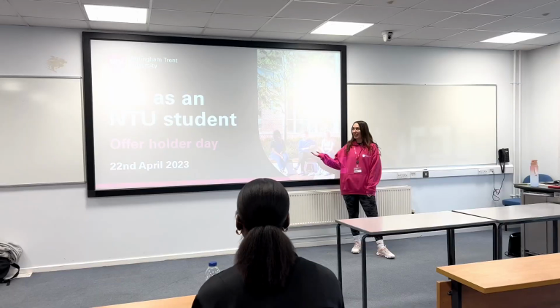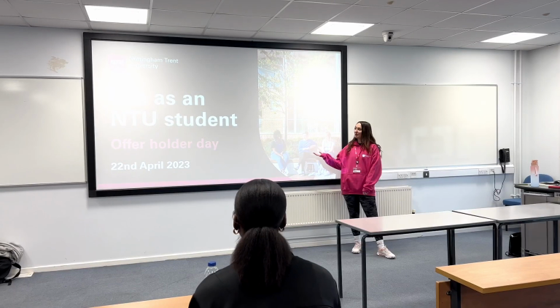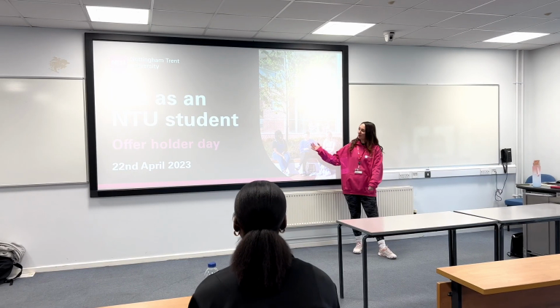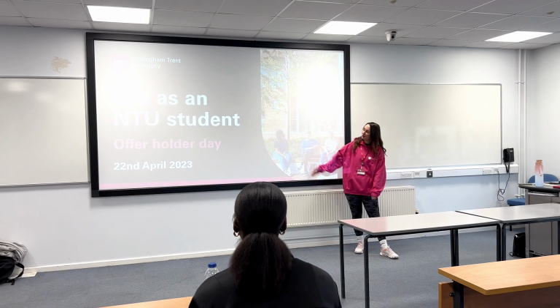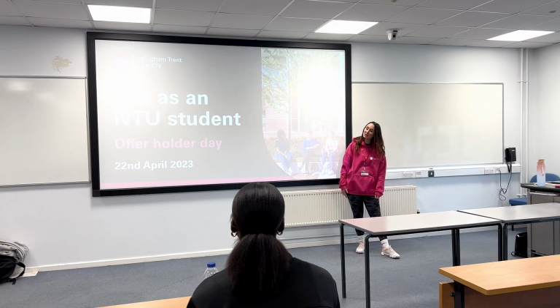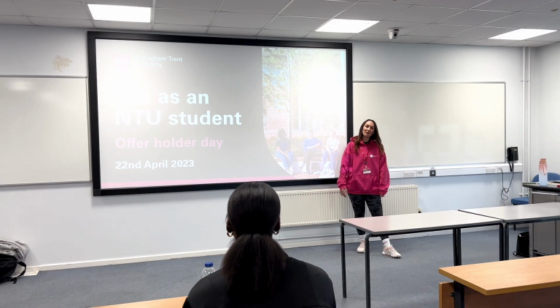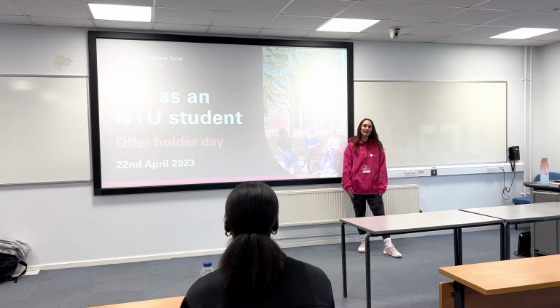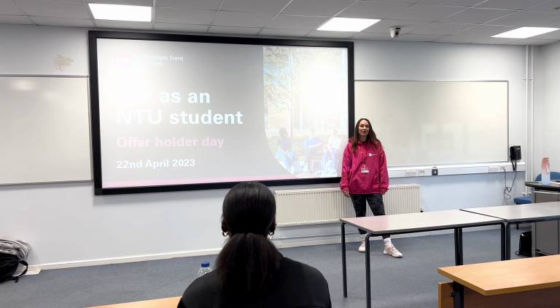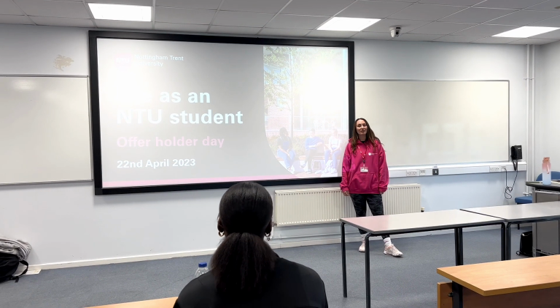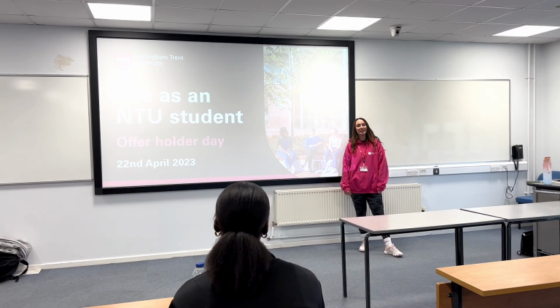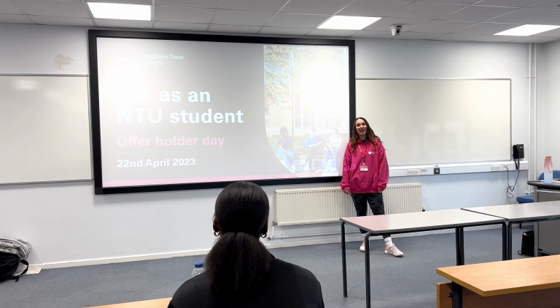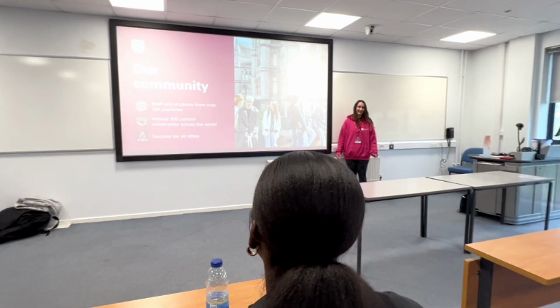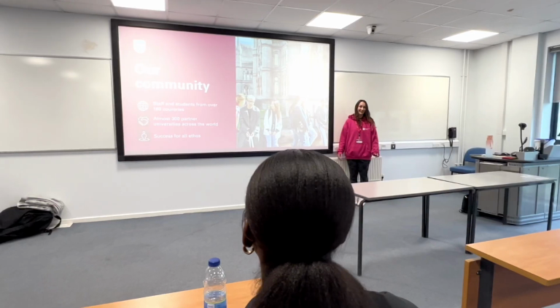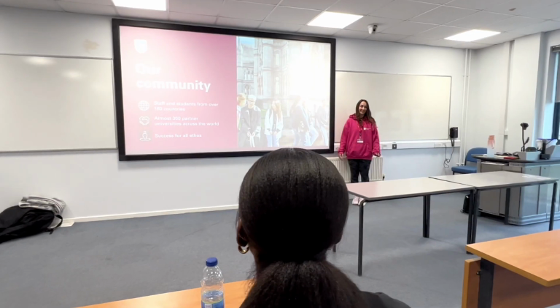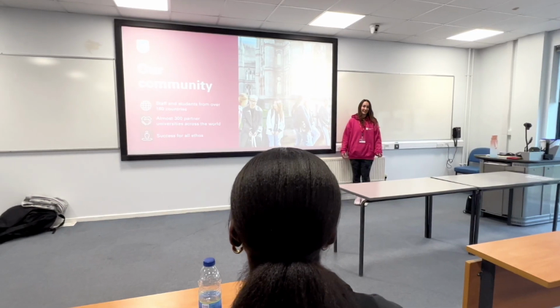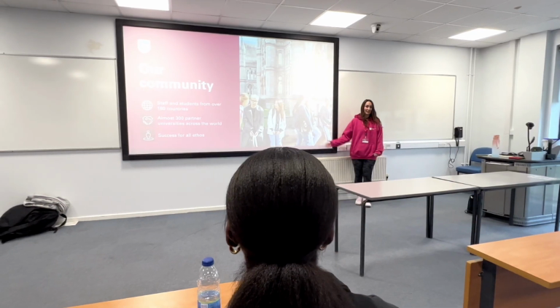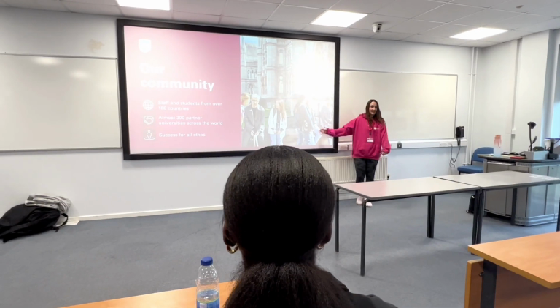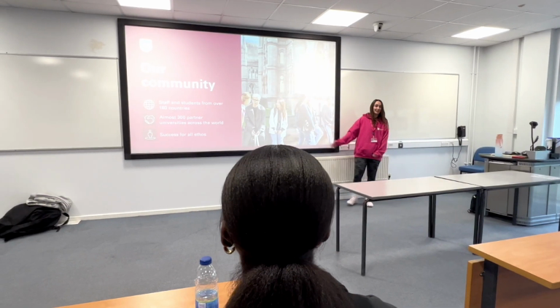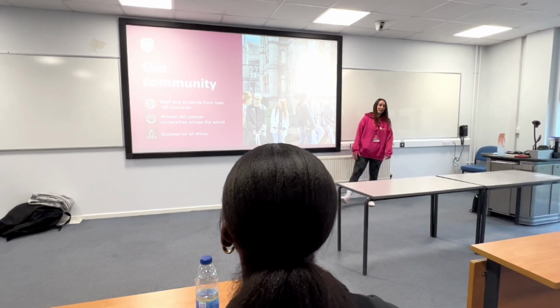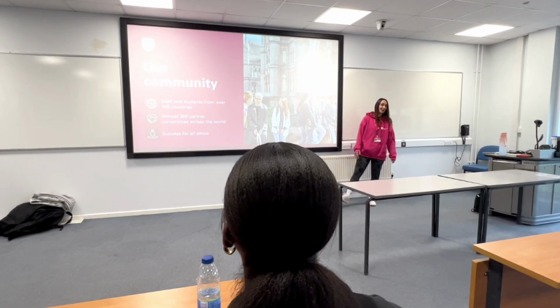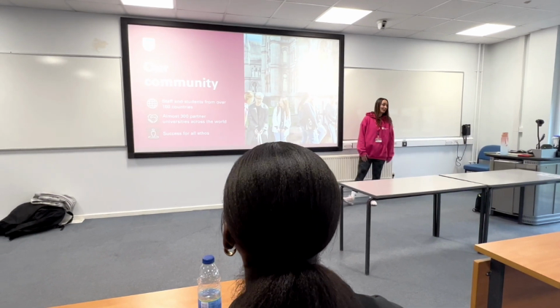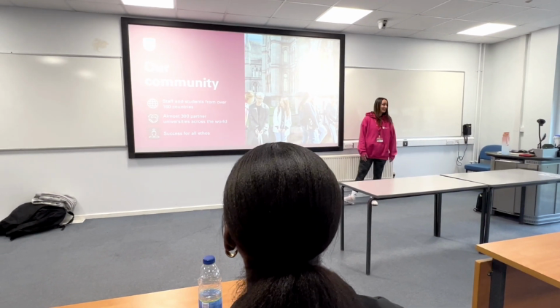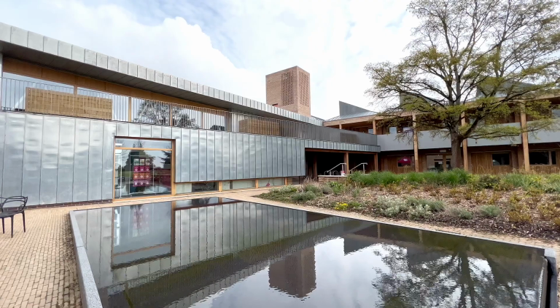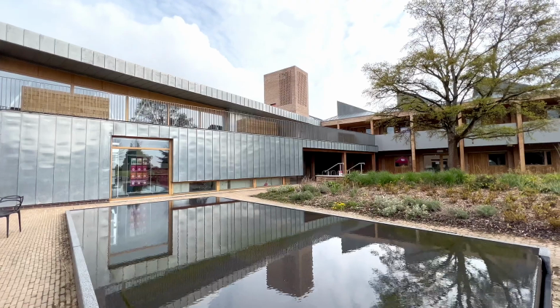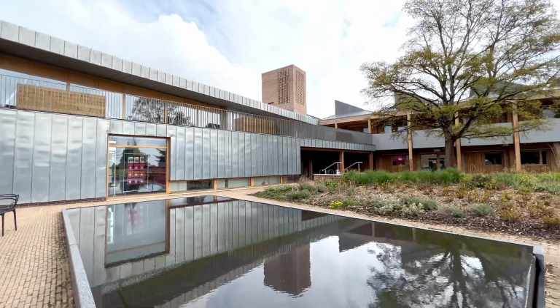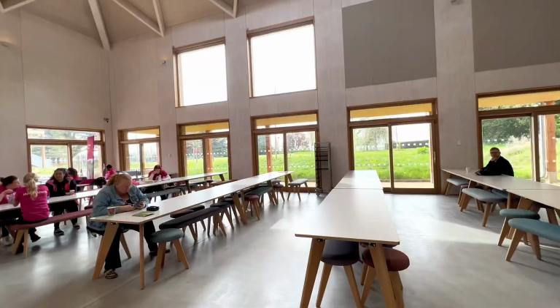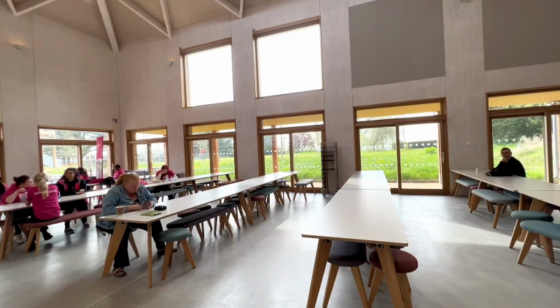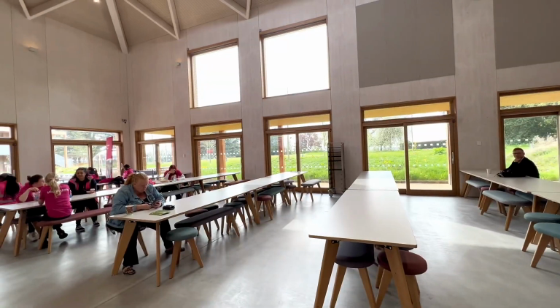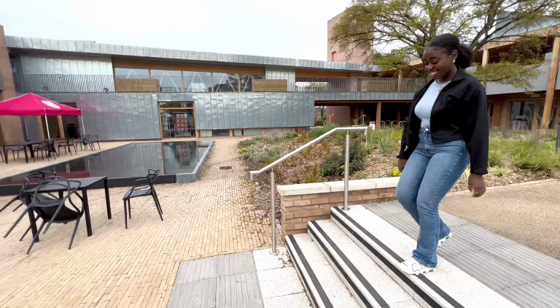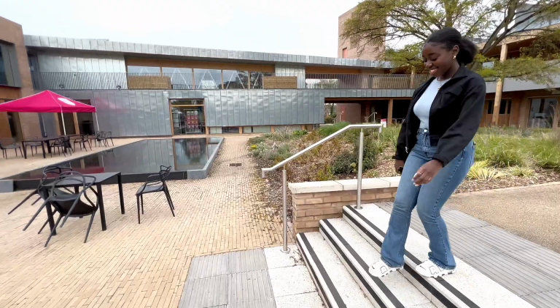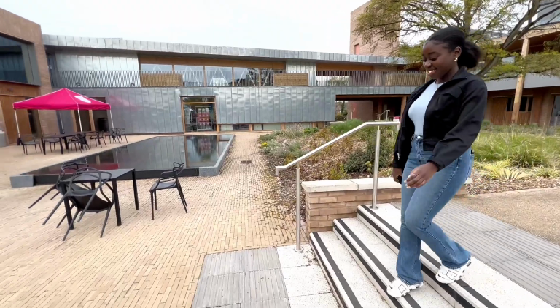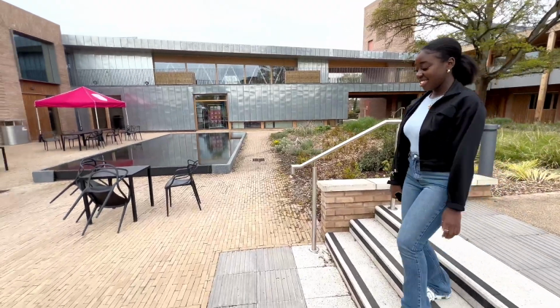Before I headed home I attended the Life as an NTU Student talk, which was really insightful, and took one last look around the gorgeous campus.